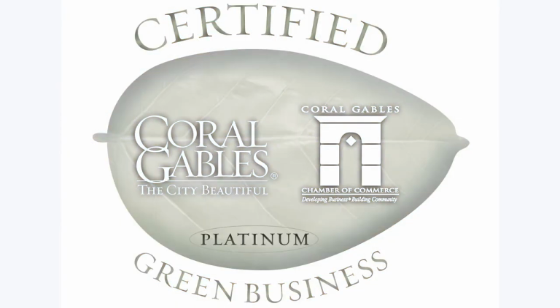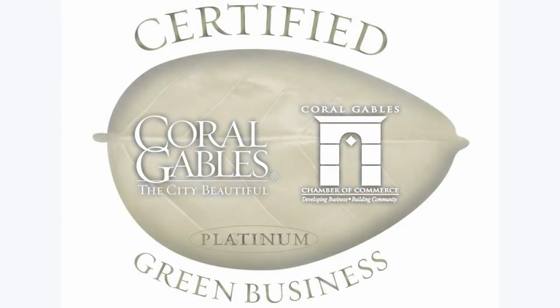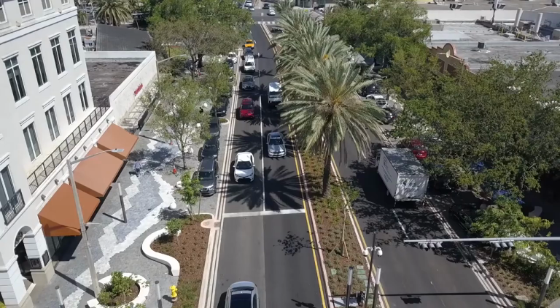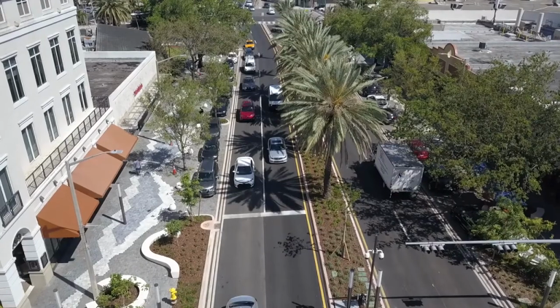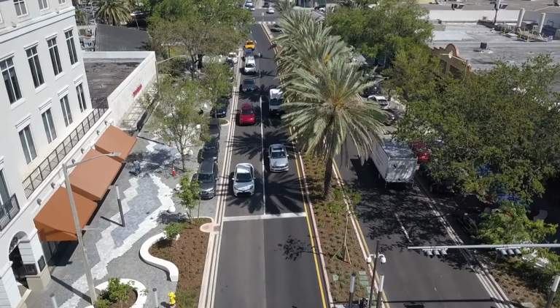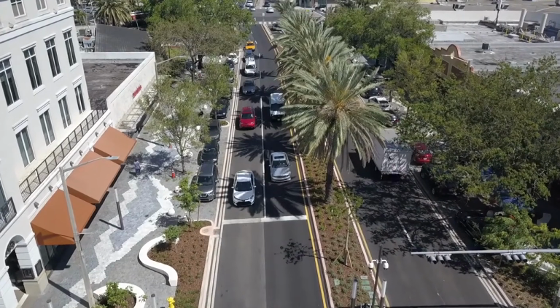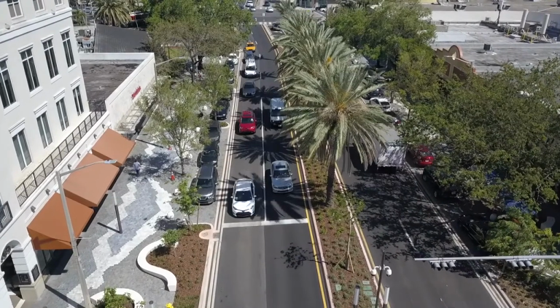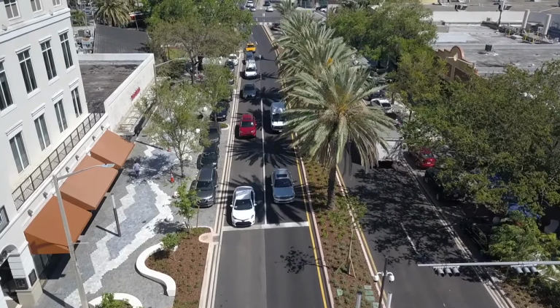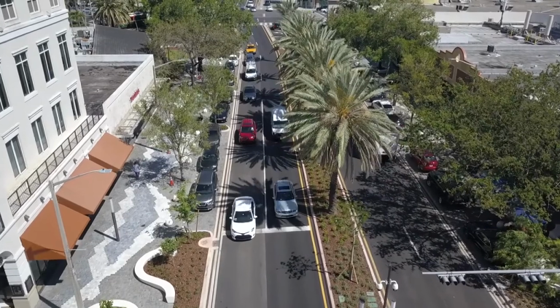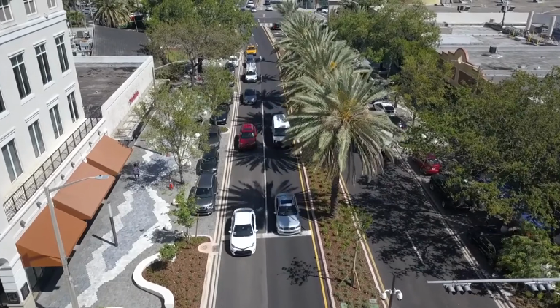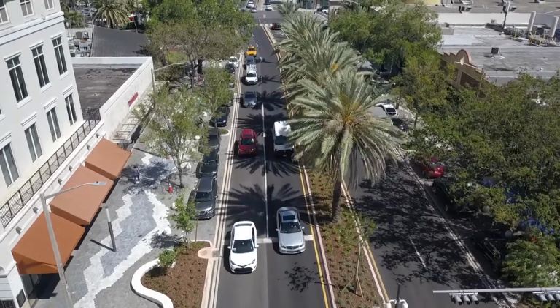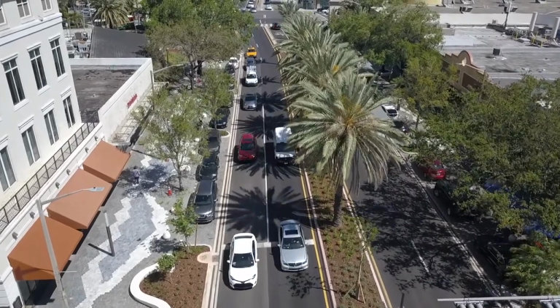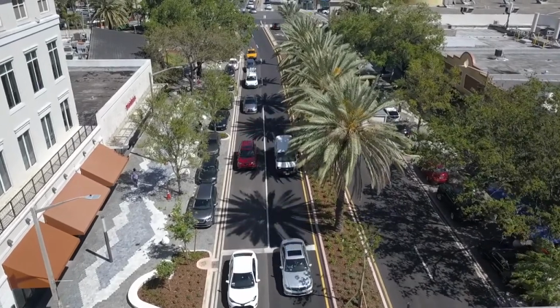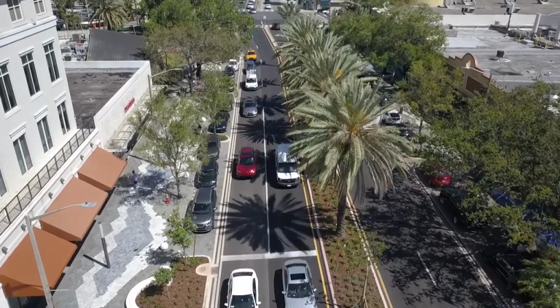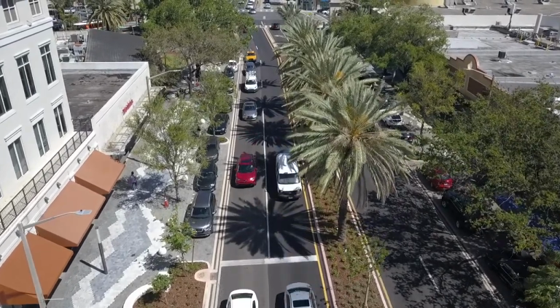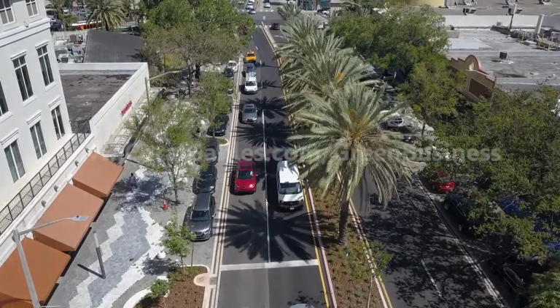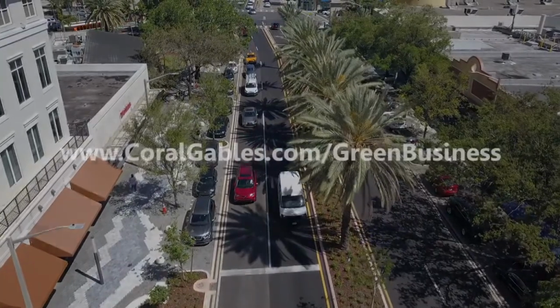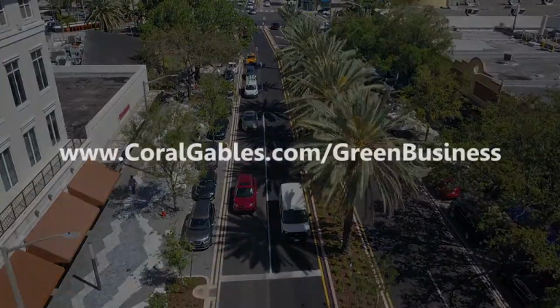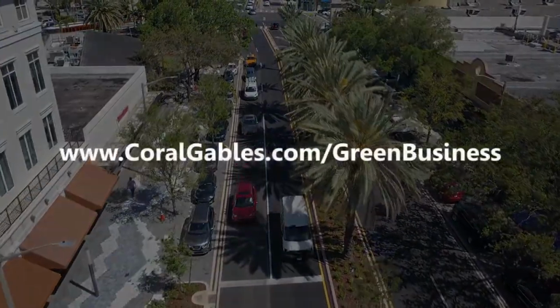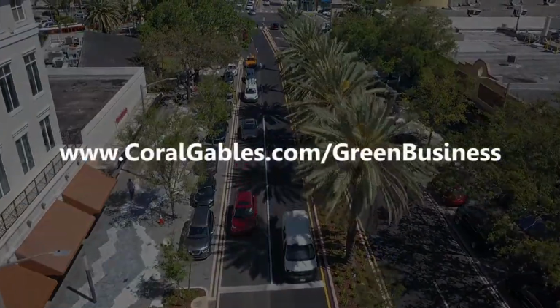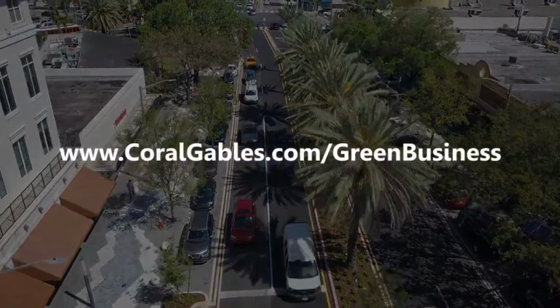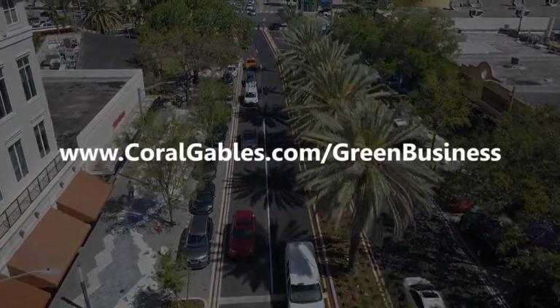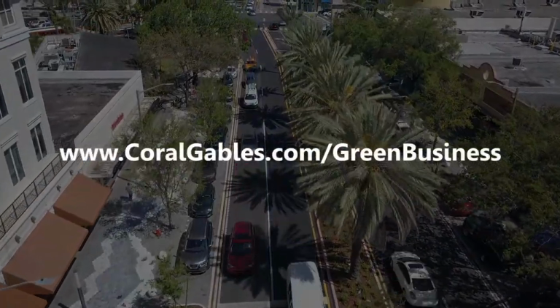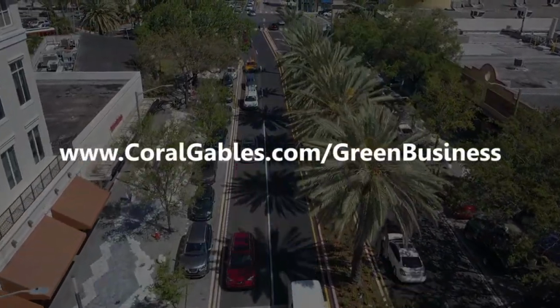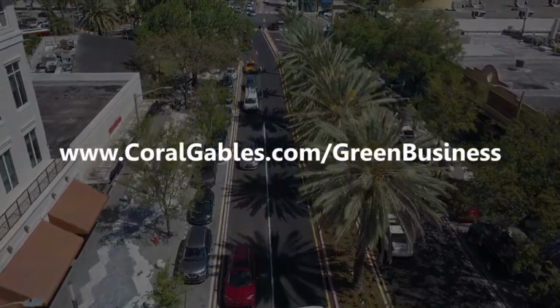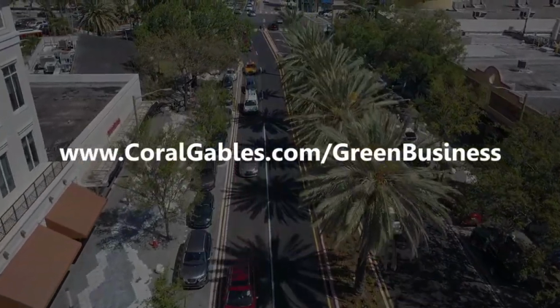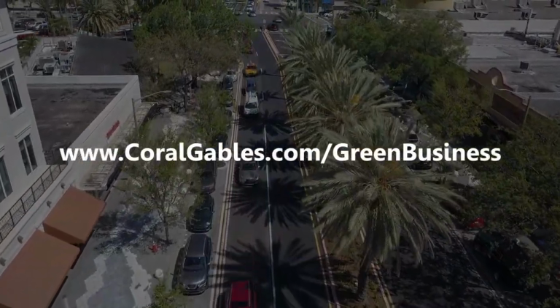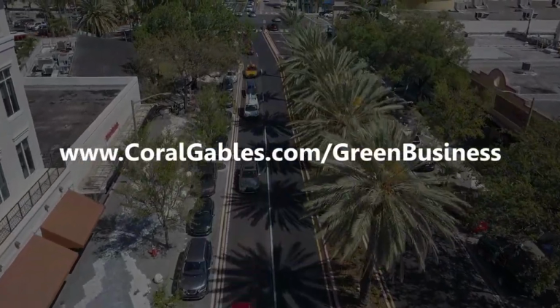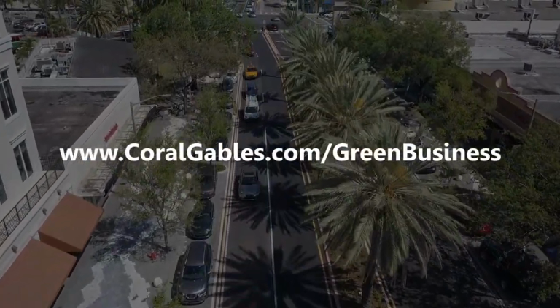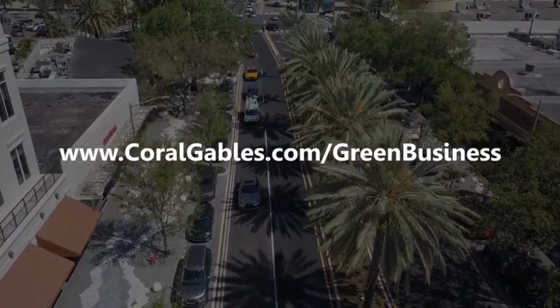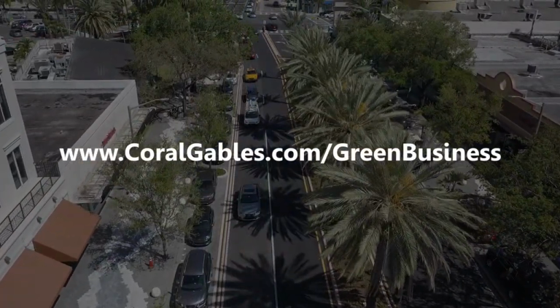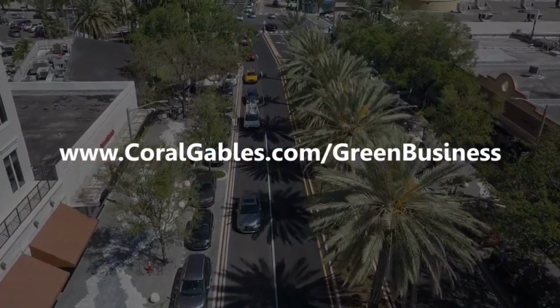For more information on the city's sustainability initiatives, please visit CoralGables.com/greenbusiness.